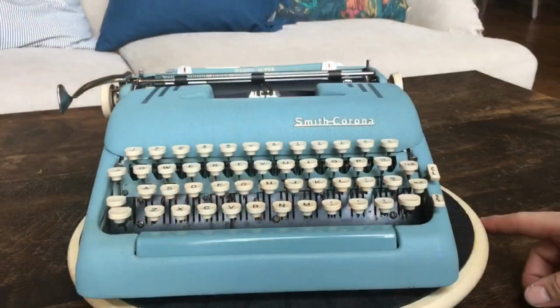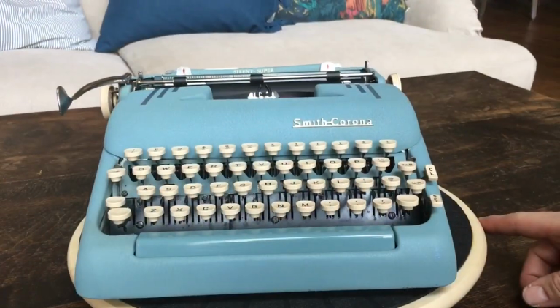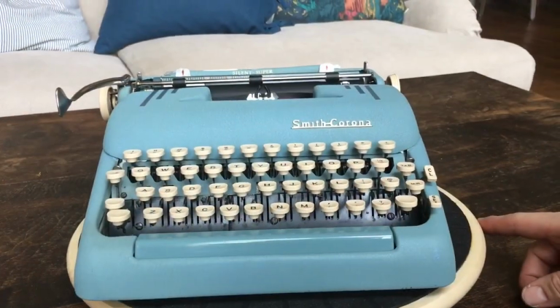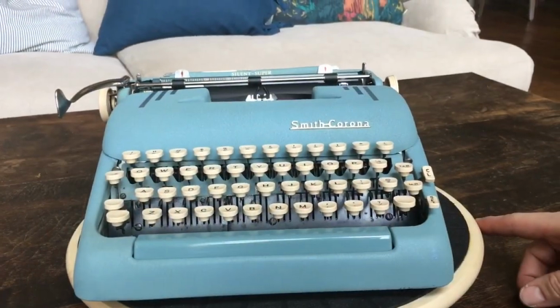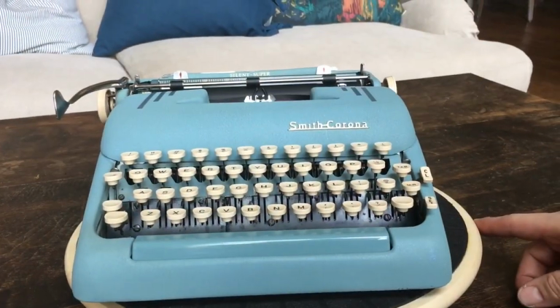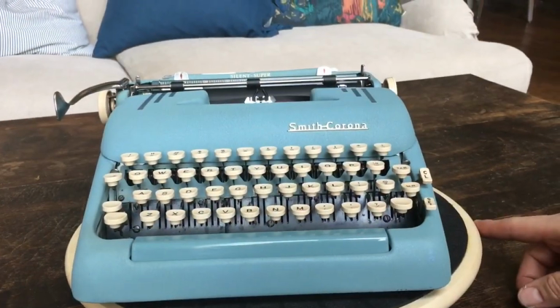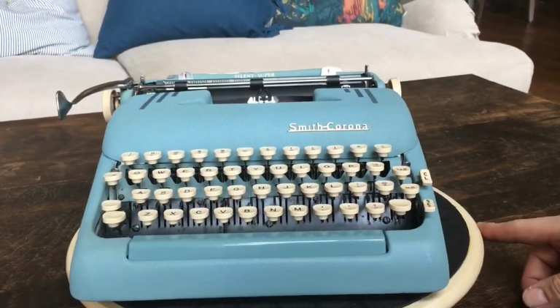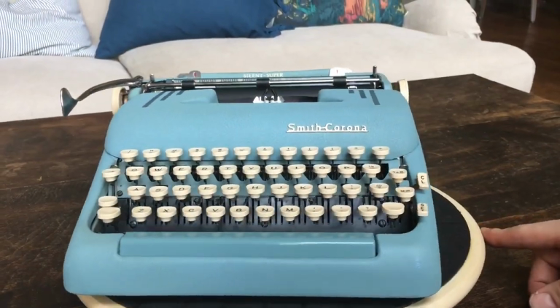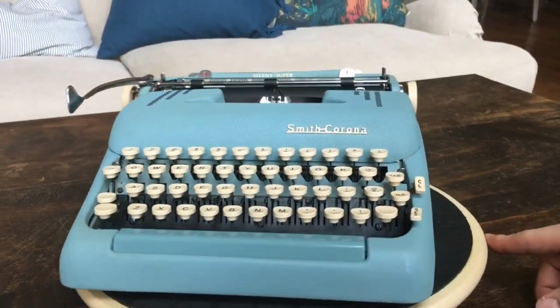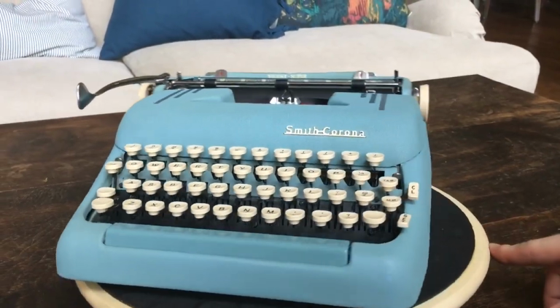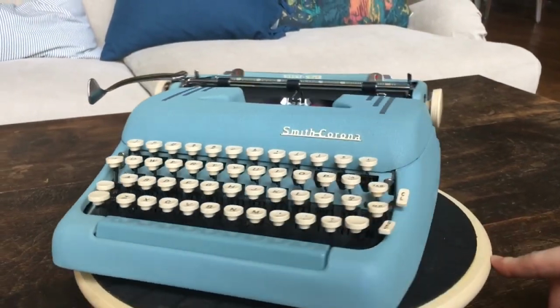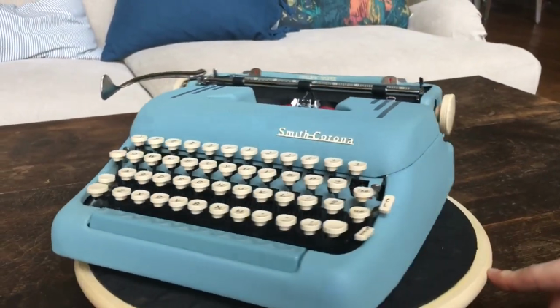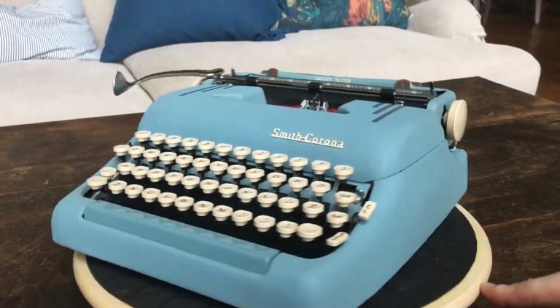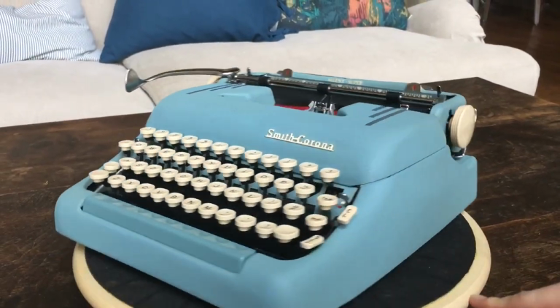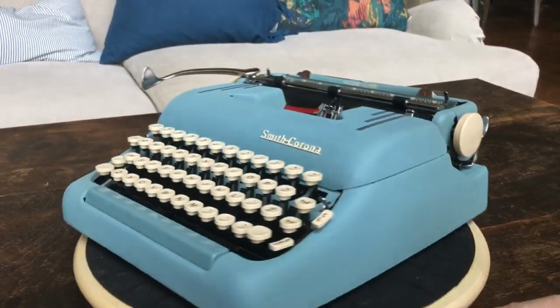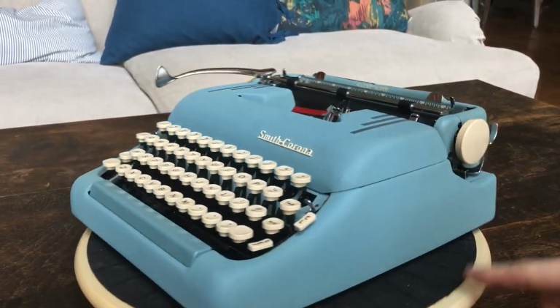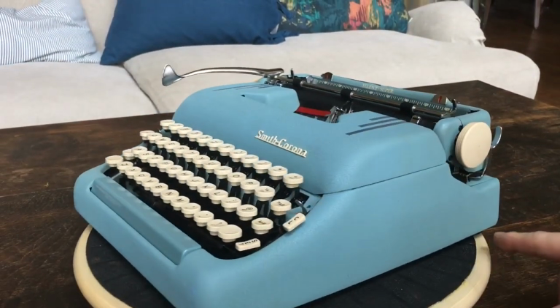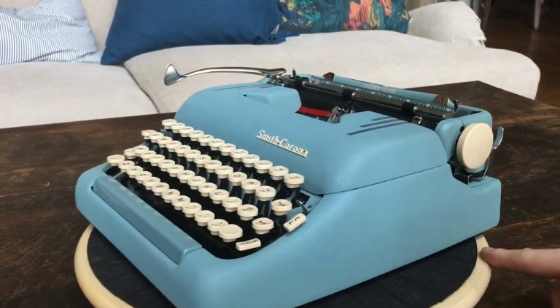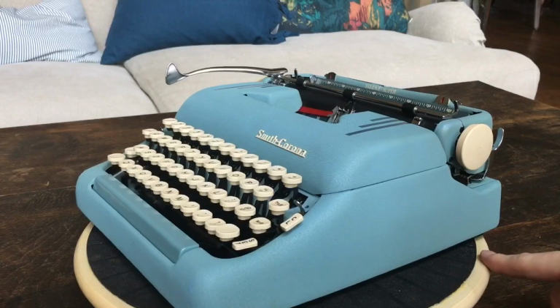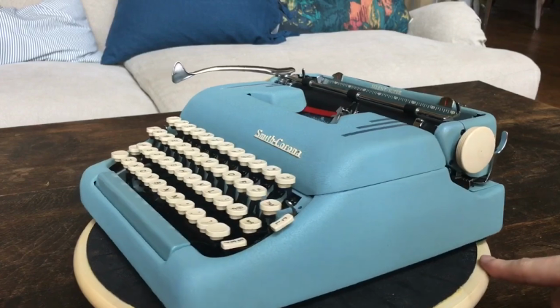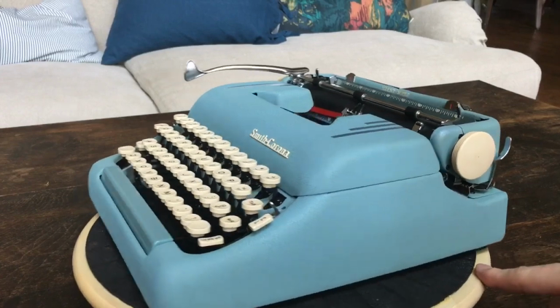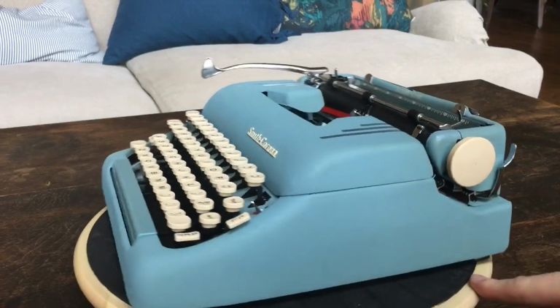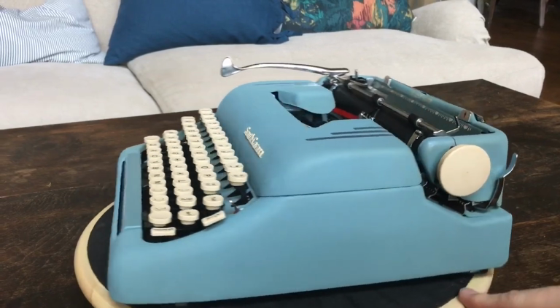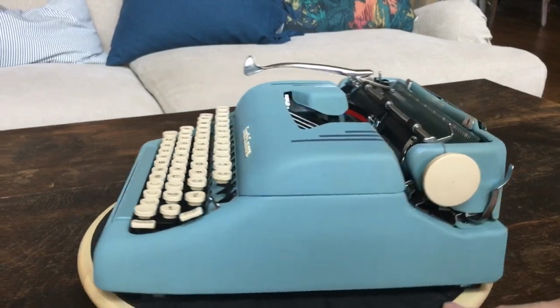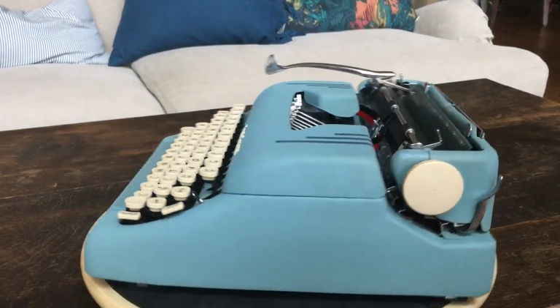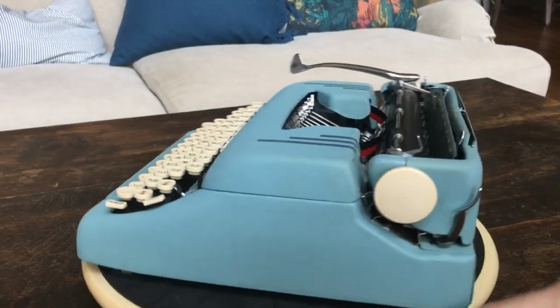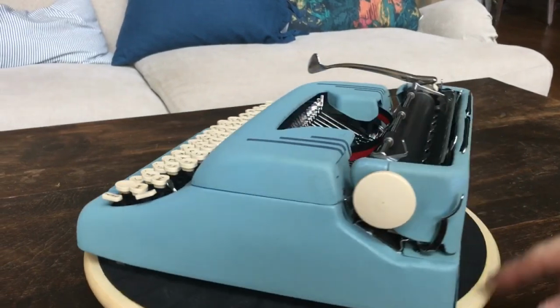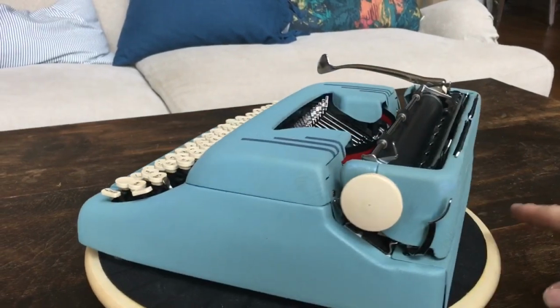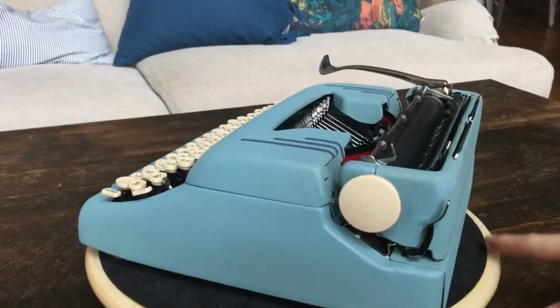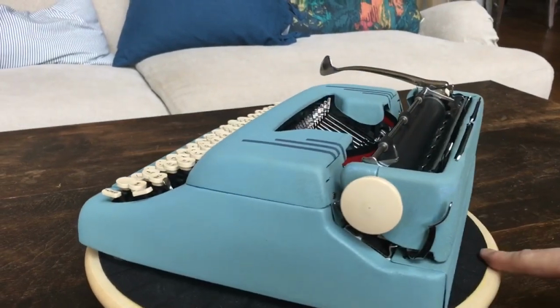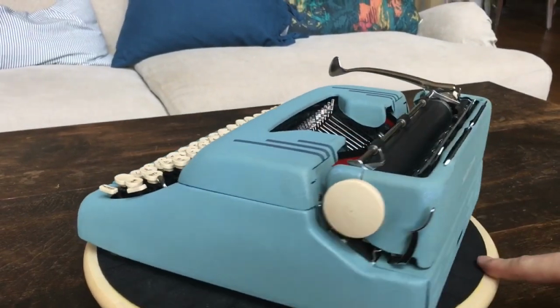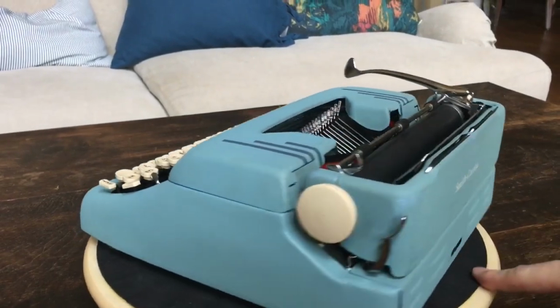Thanks for joining us today on Typewriter Minutes. Be sure to share, link, like, and subscribe. Bye!